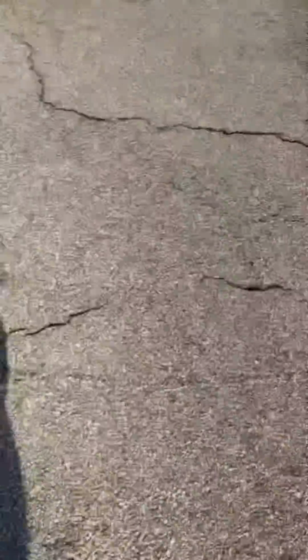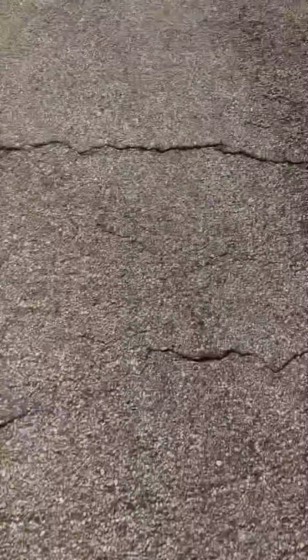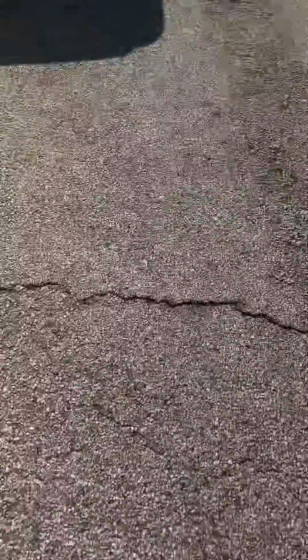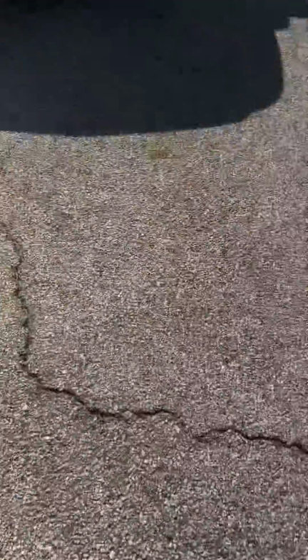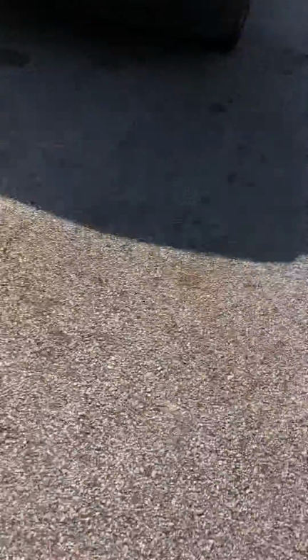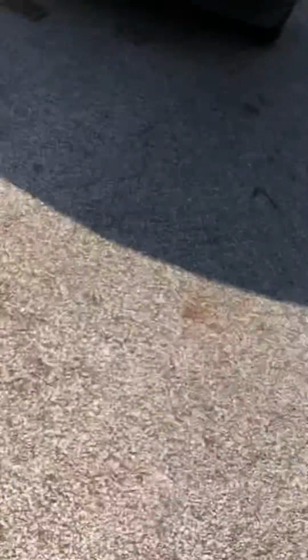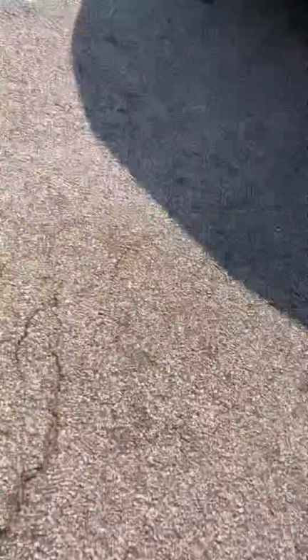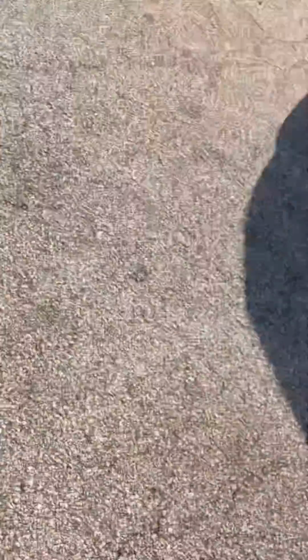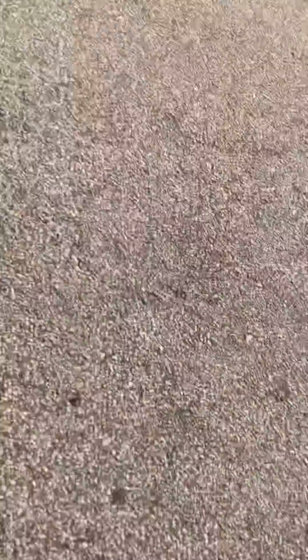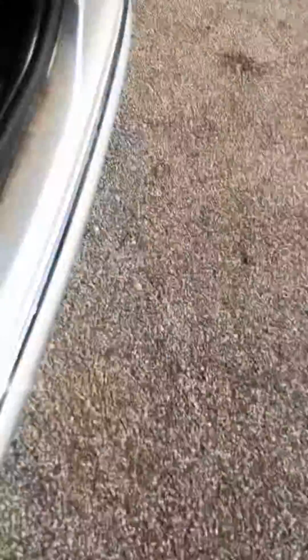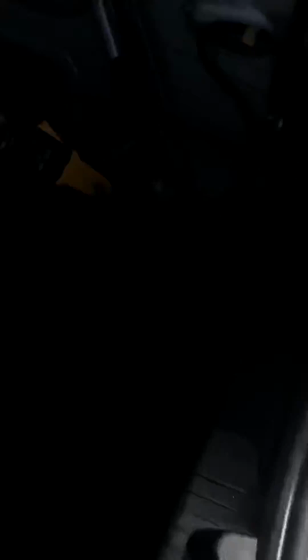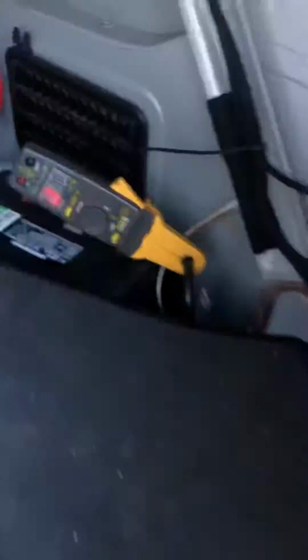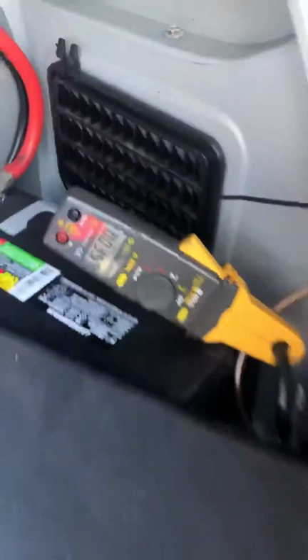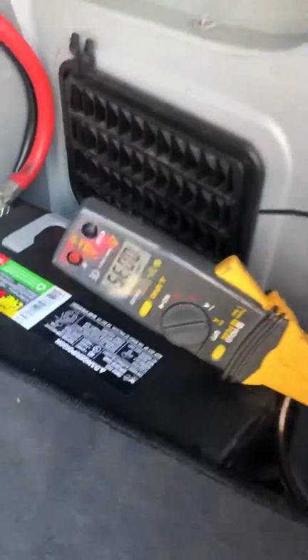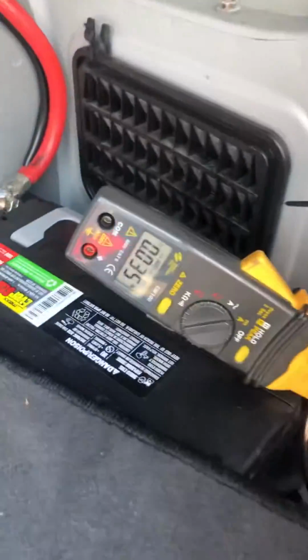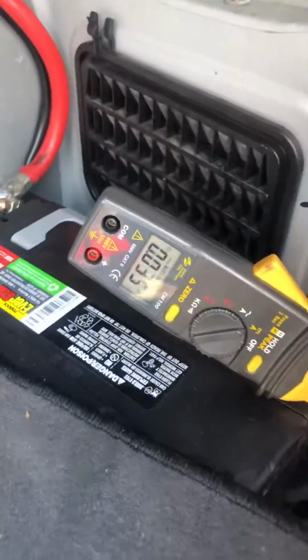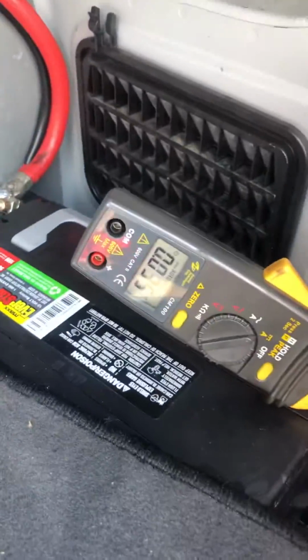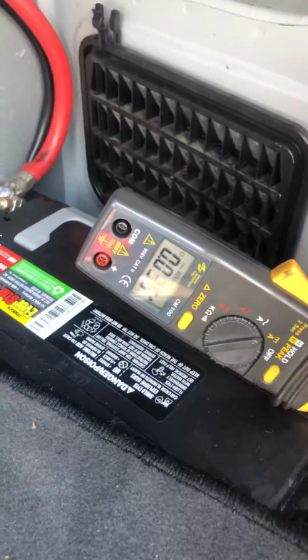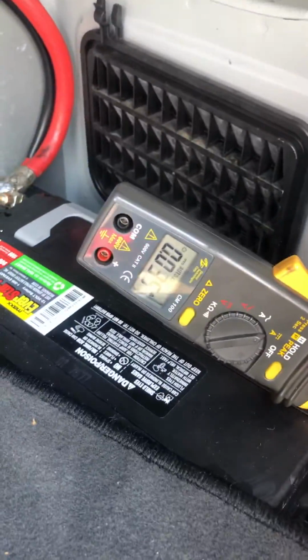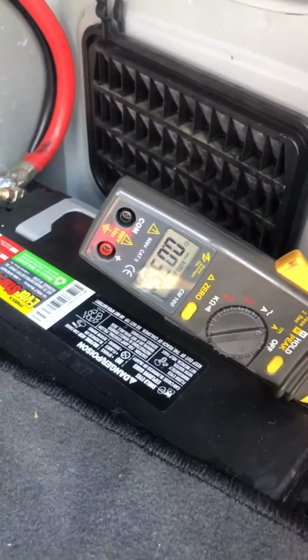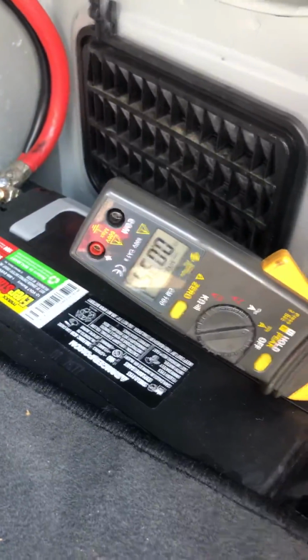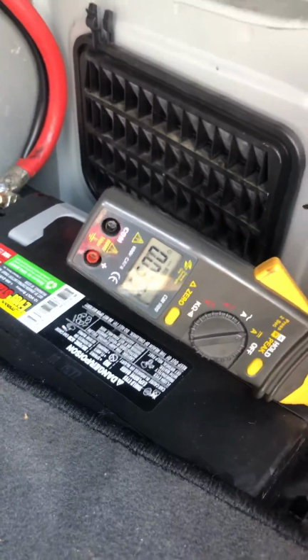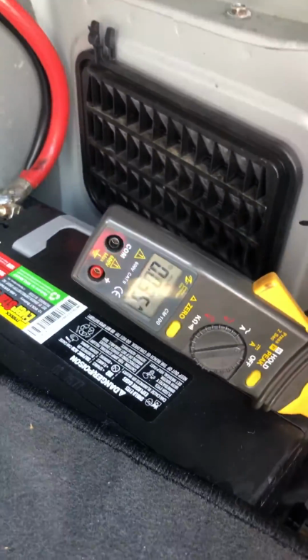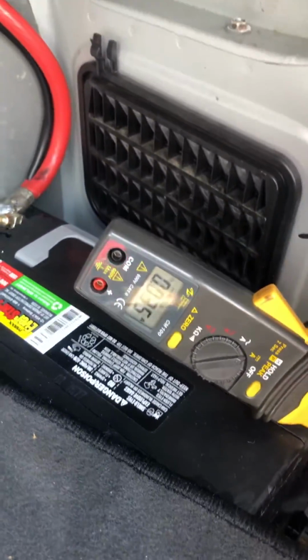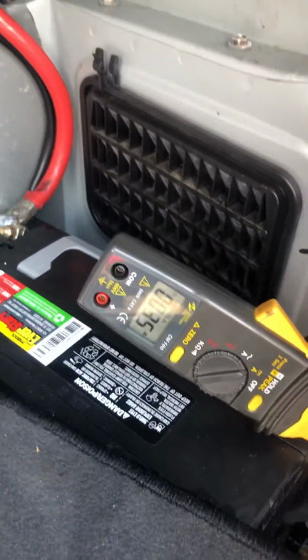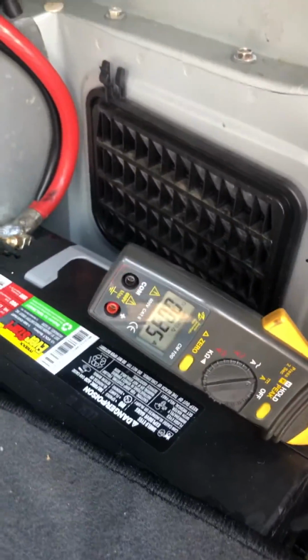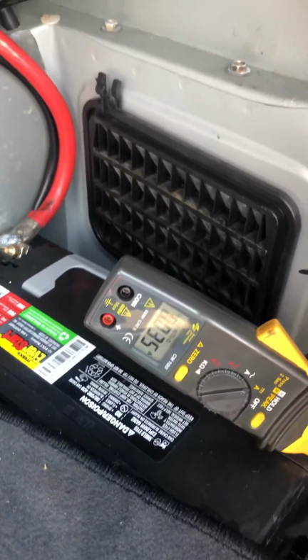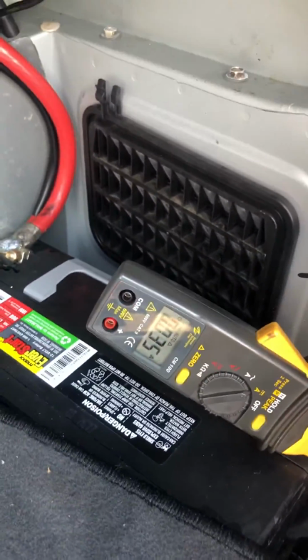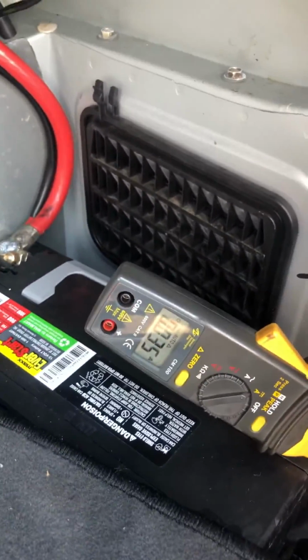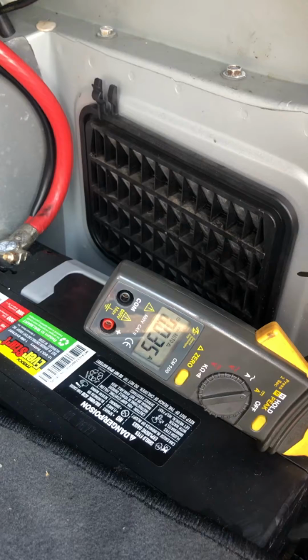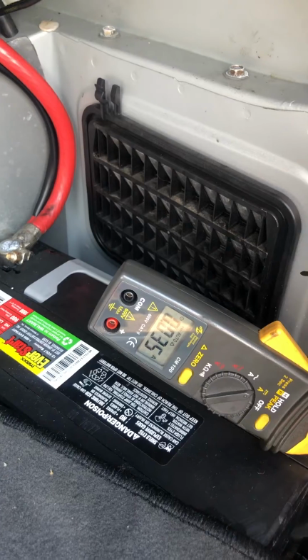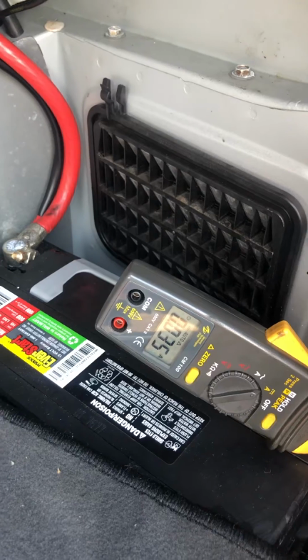Let's see what that draw did. That draw's gone. I'm good with that right there — less than 50 milliamps.